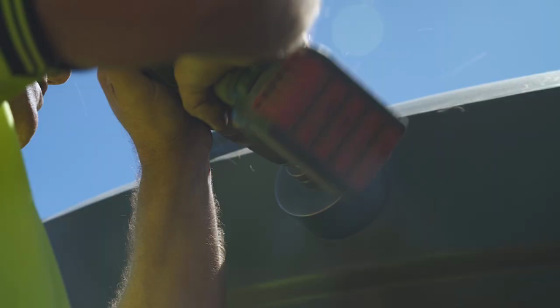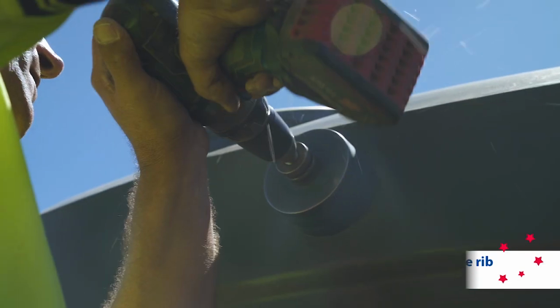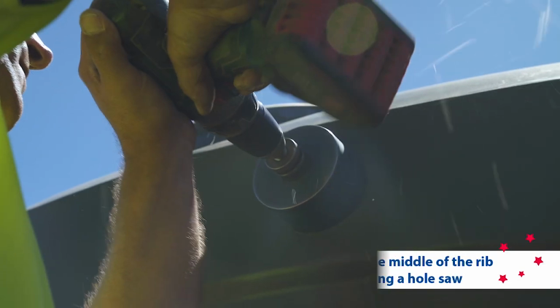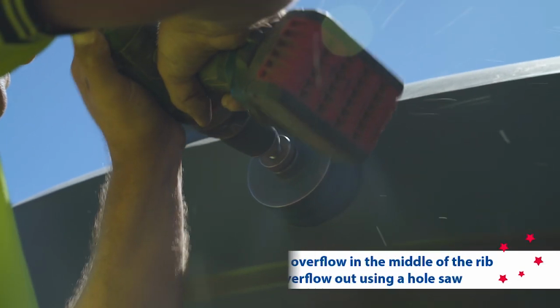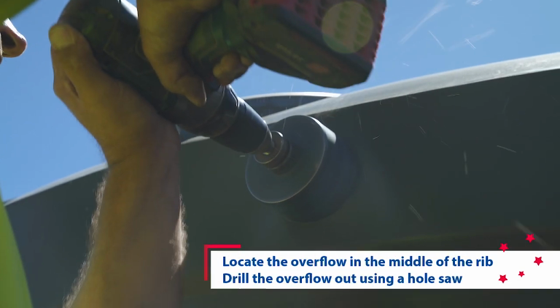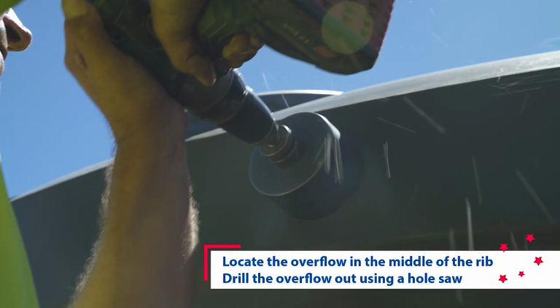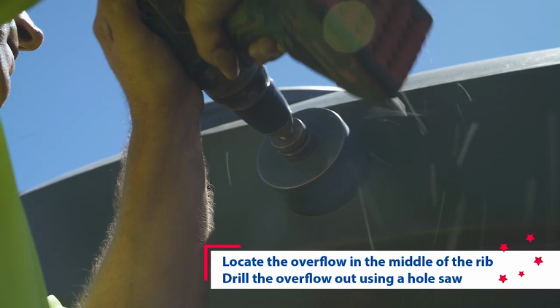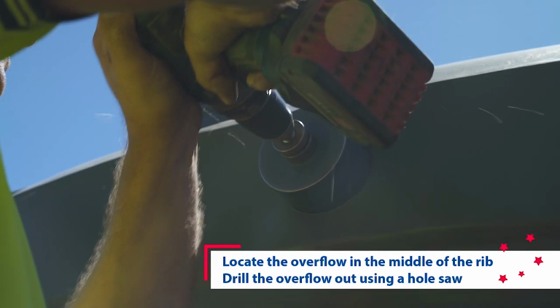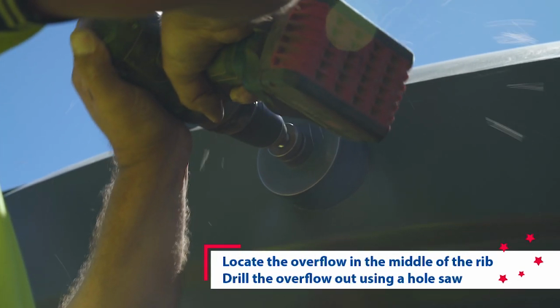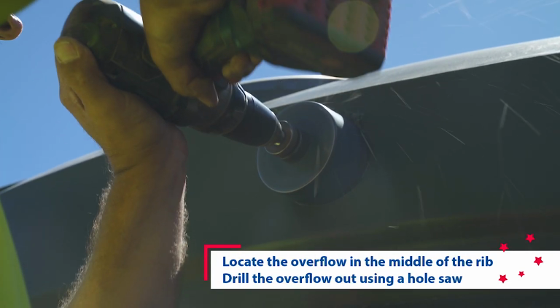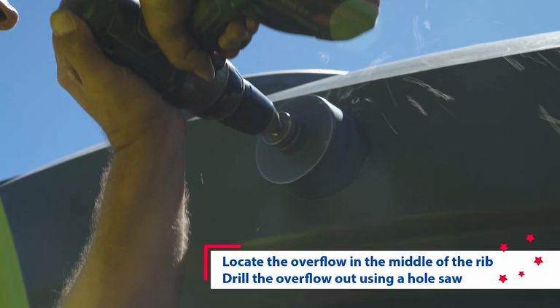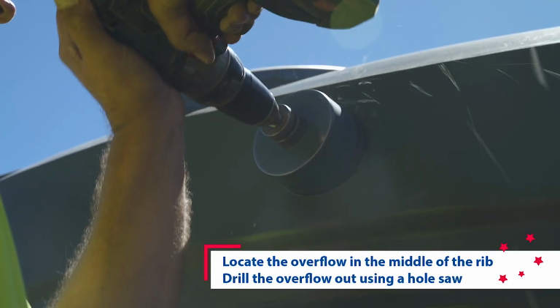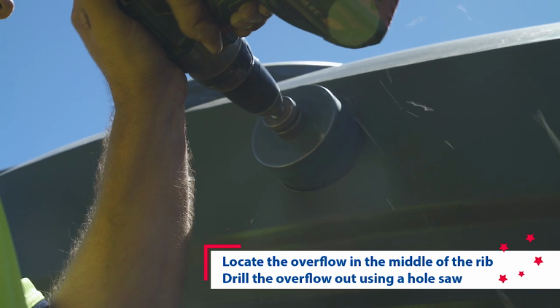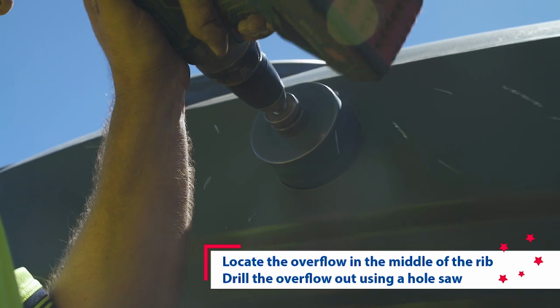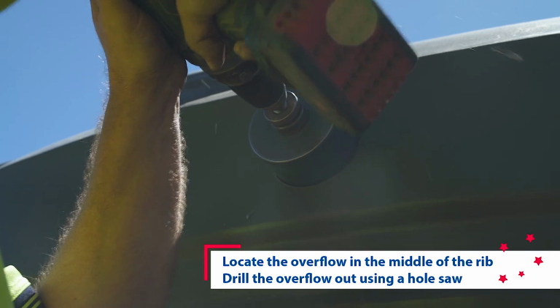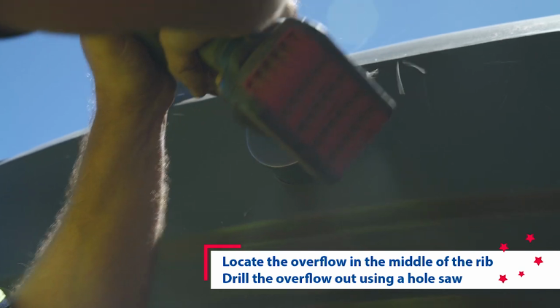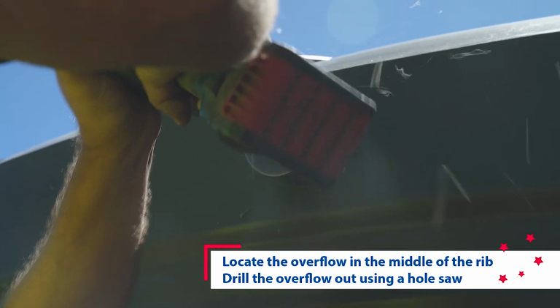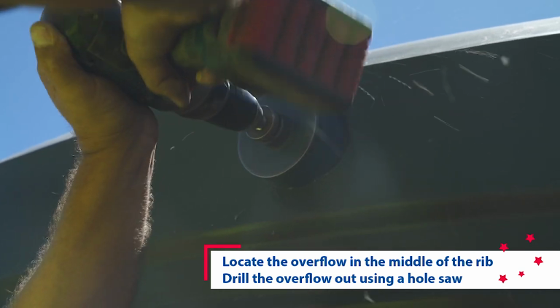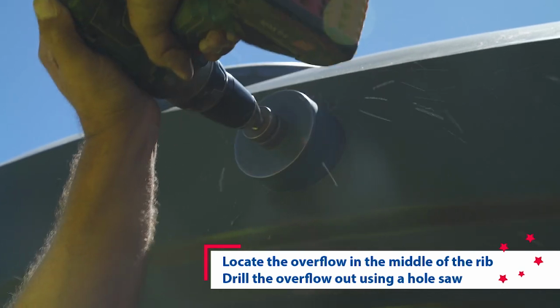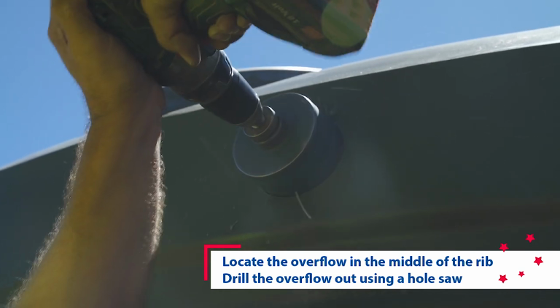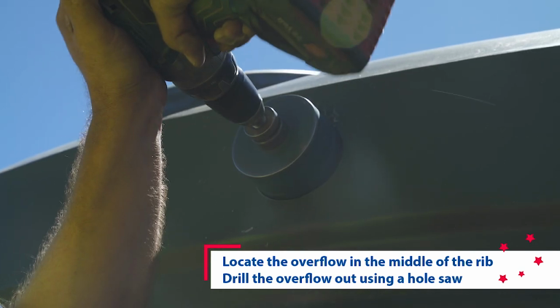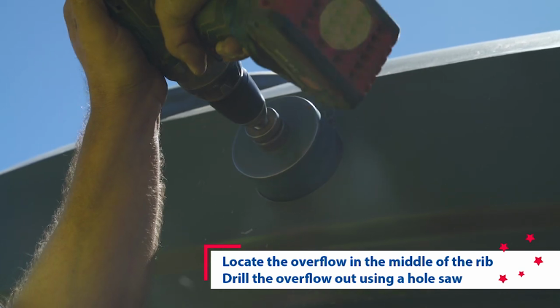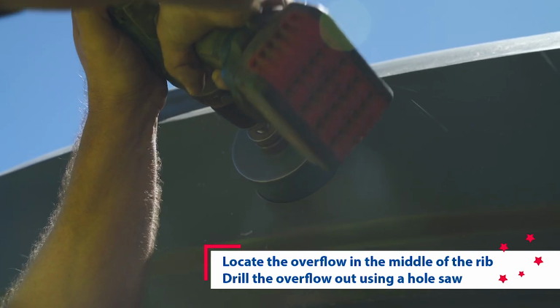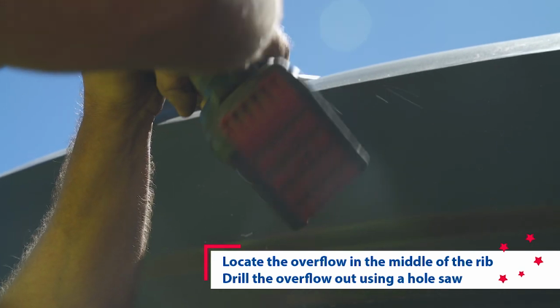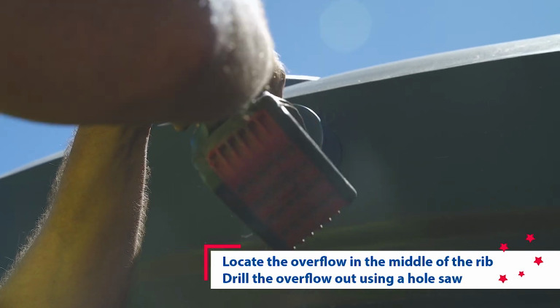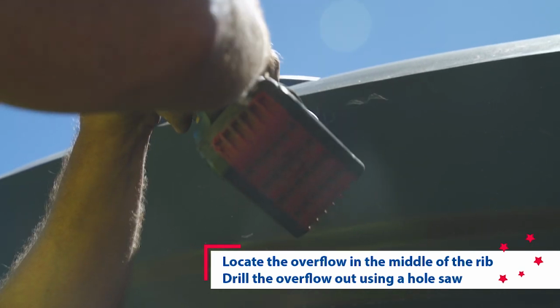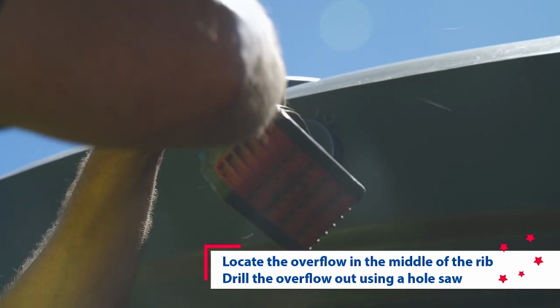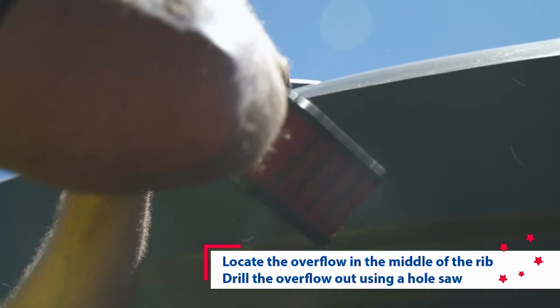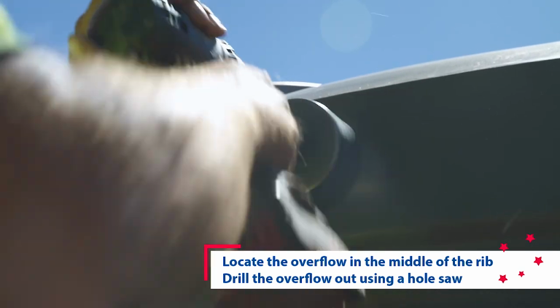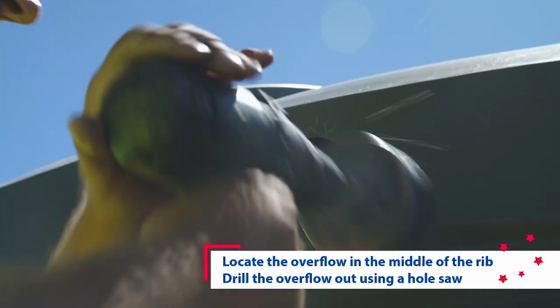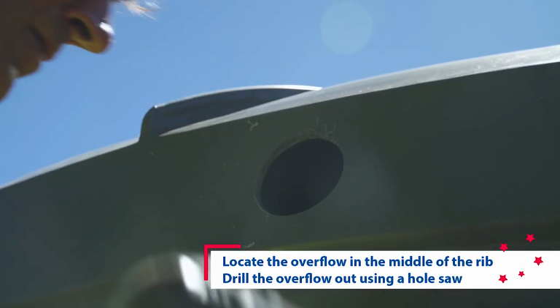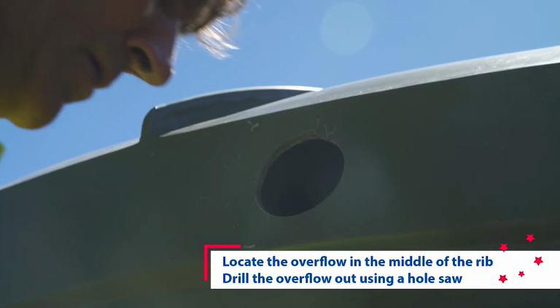Next, use a hole saw to drill out the overflow. The overflow must be positioned in the middle of the flat spot of the tank wall.